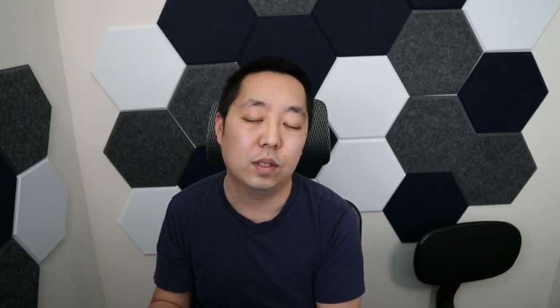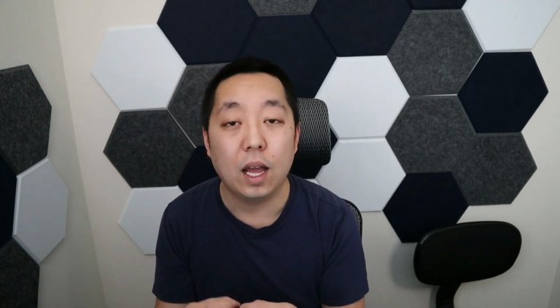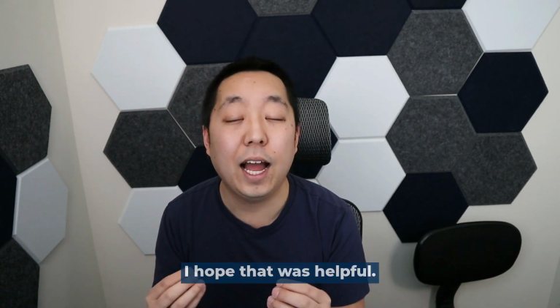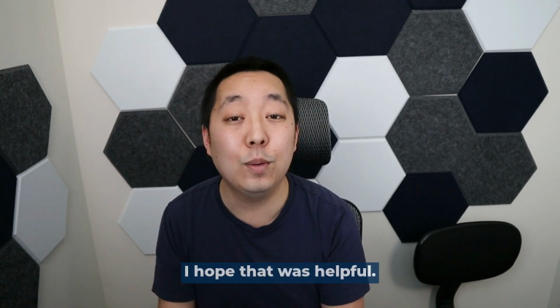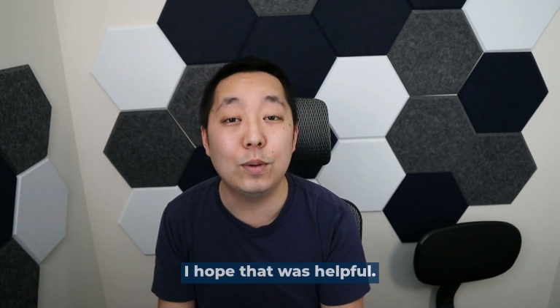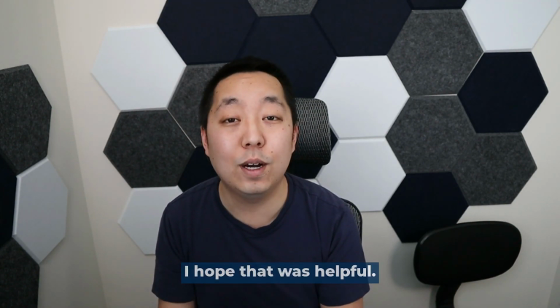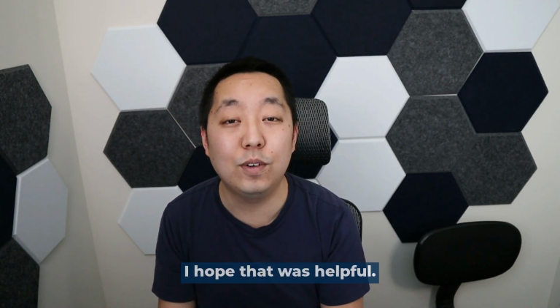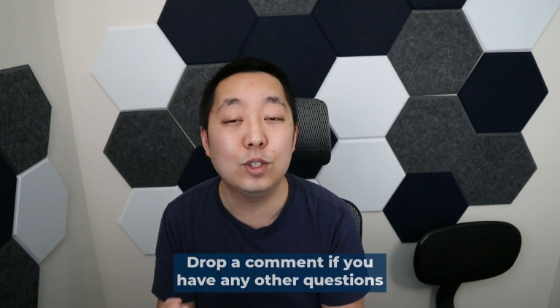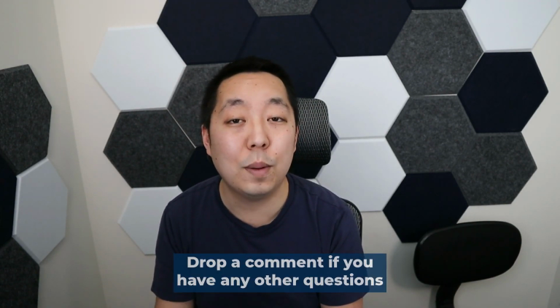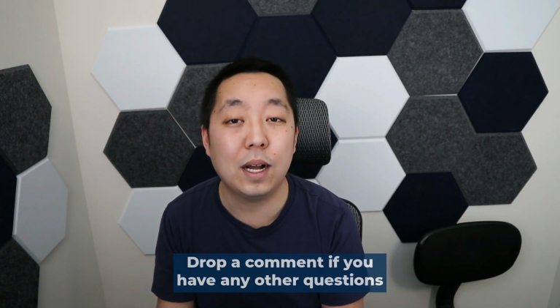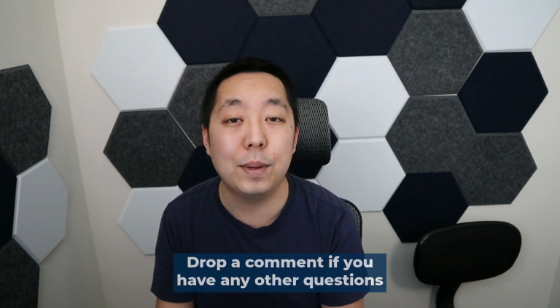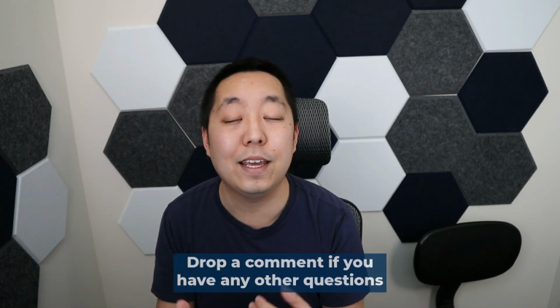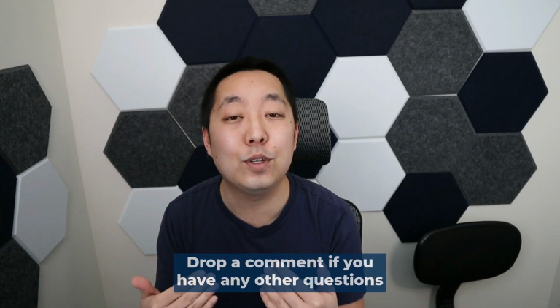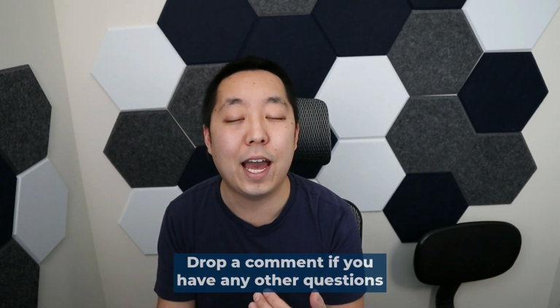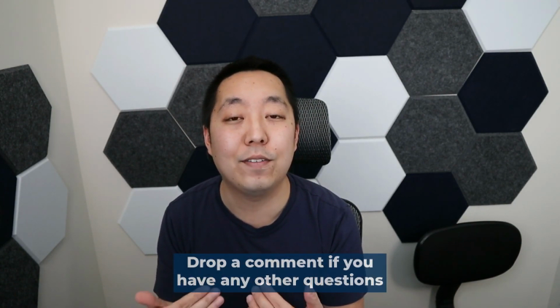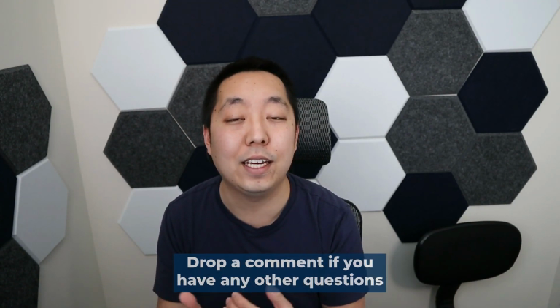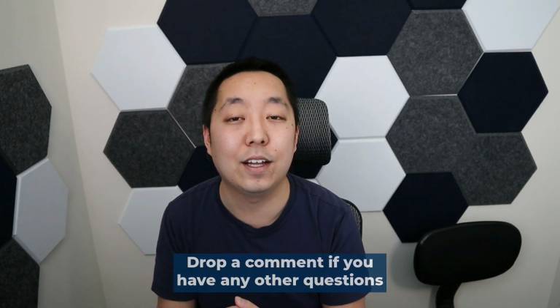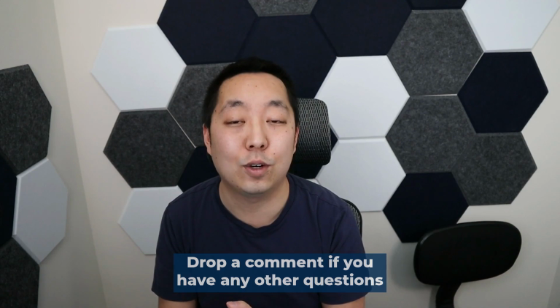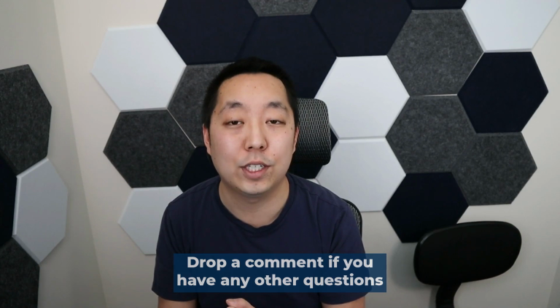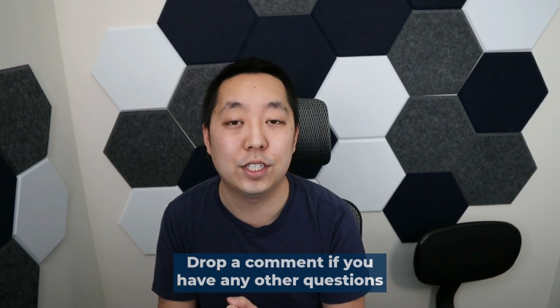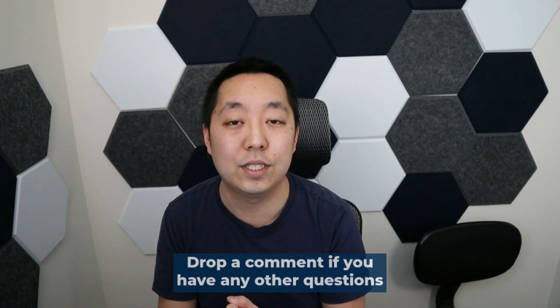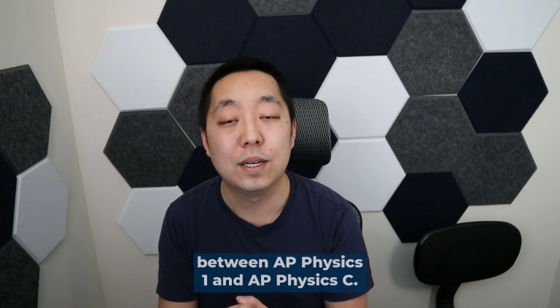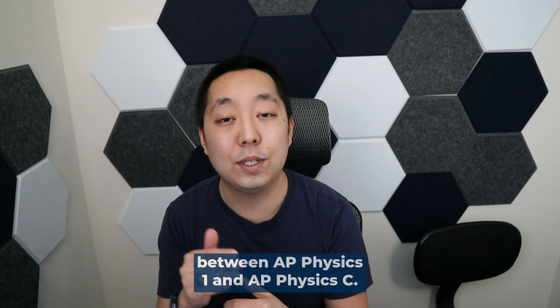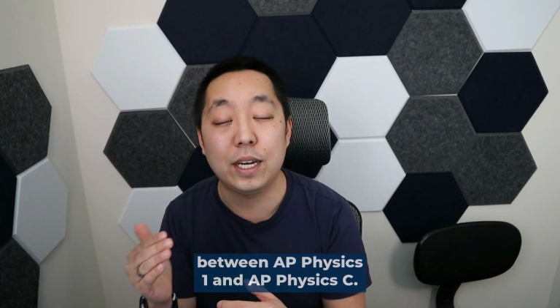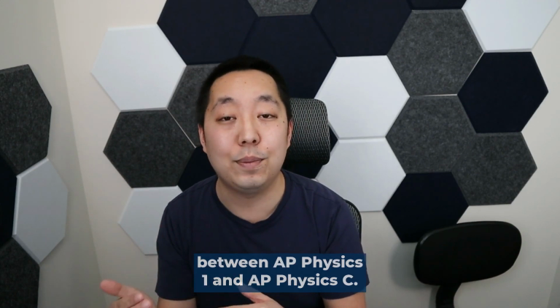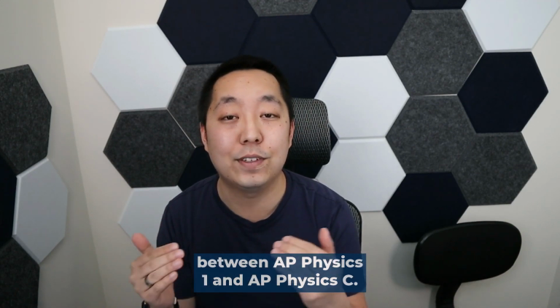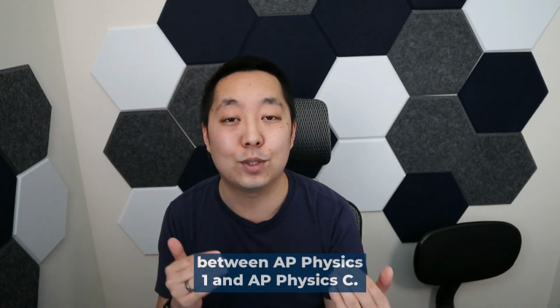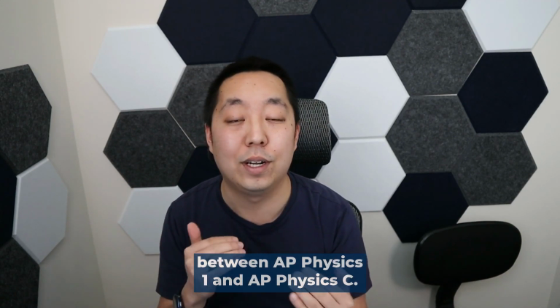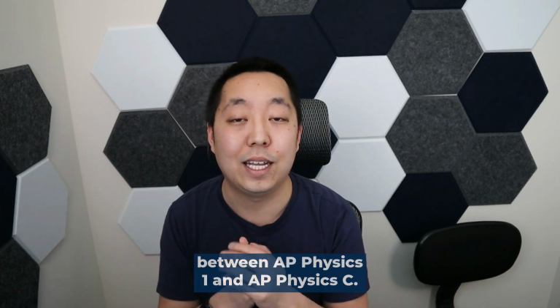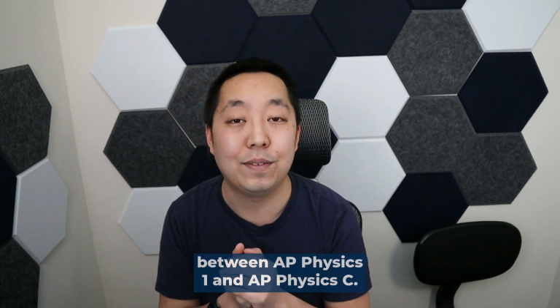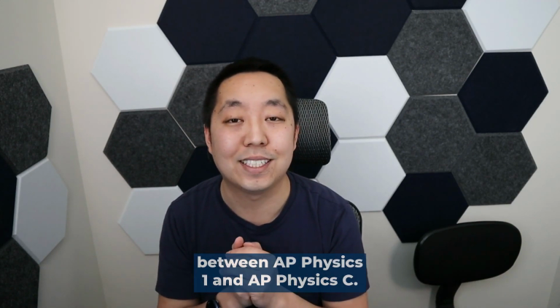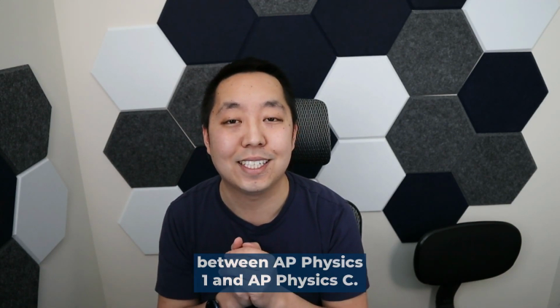I hope that was helpful. Drop a comment if you have any other questions between AP Physics 1 and AP Physics C.